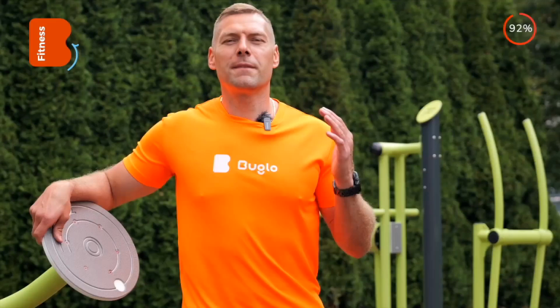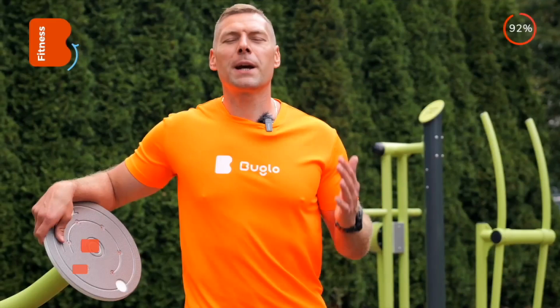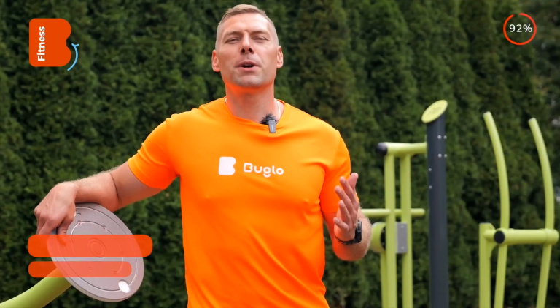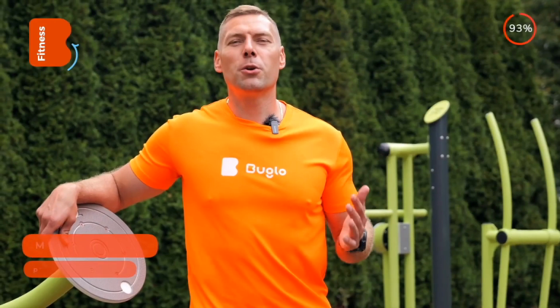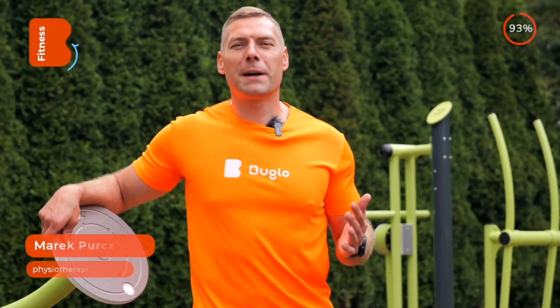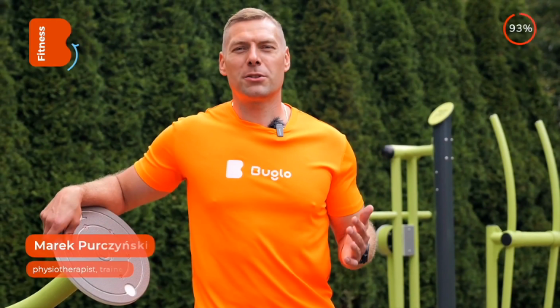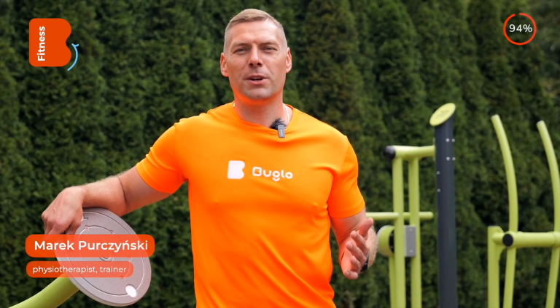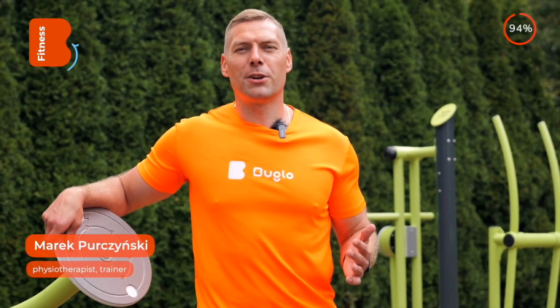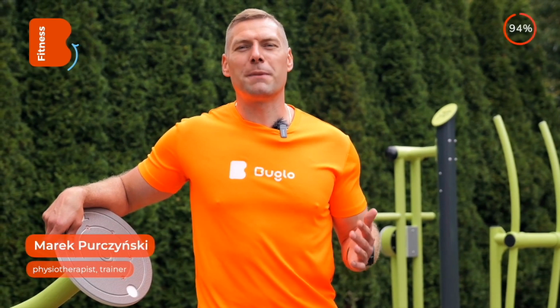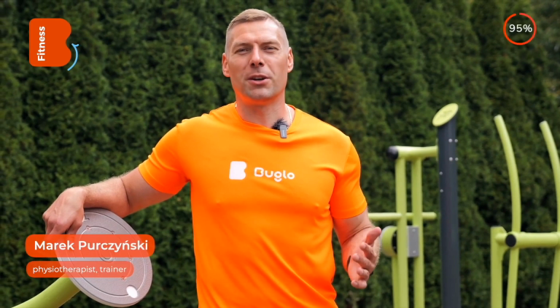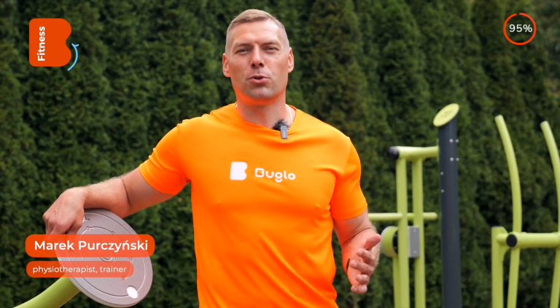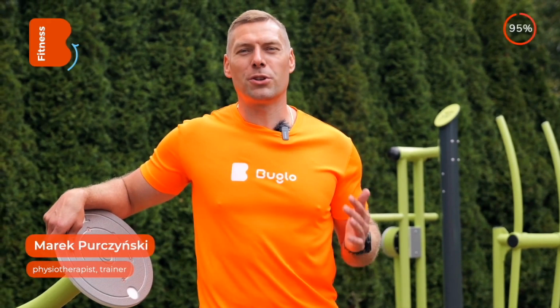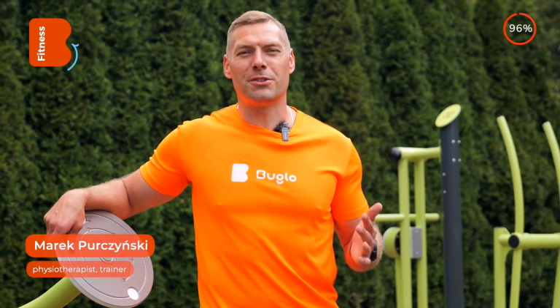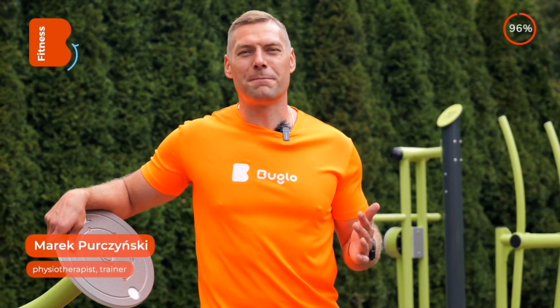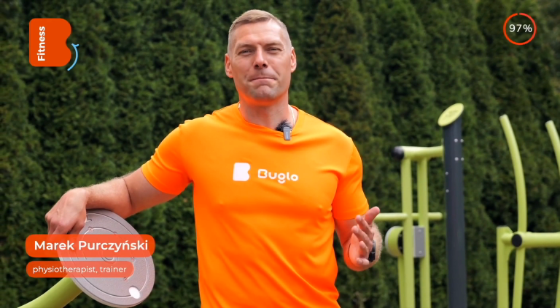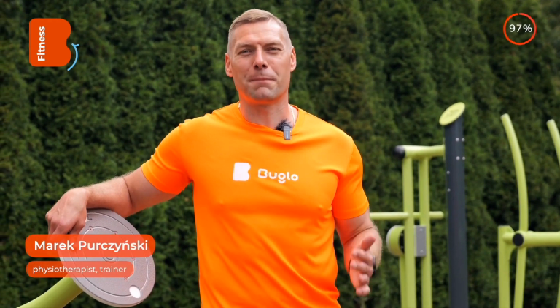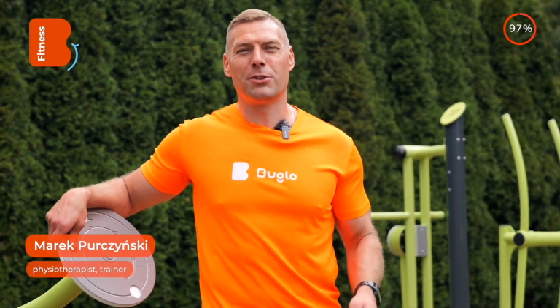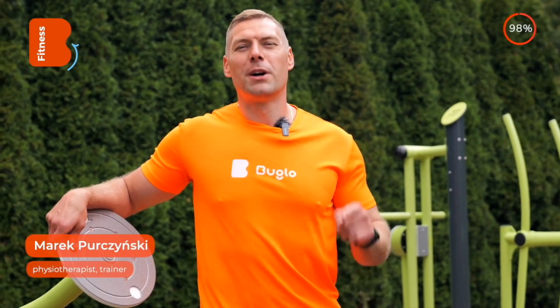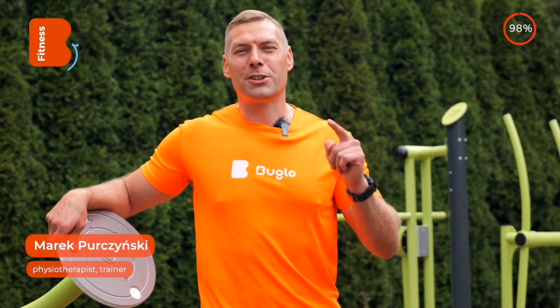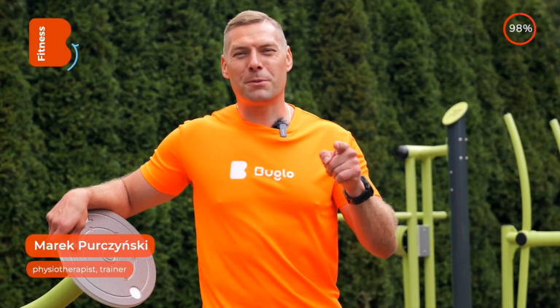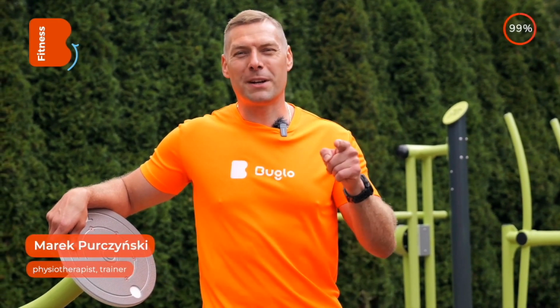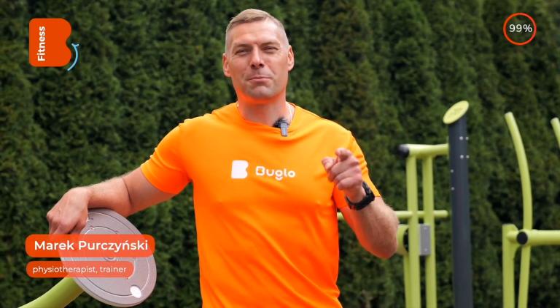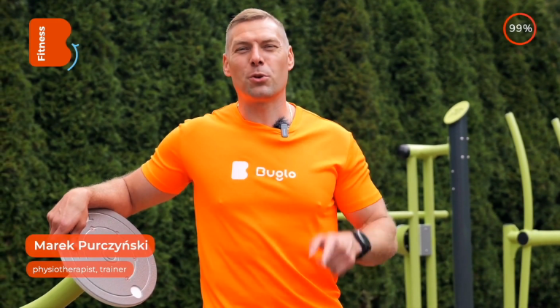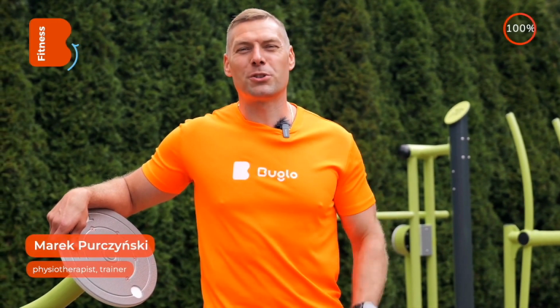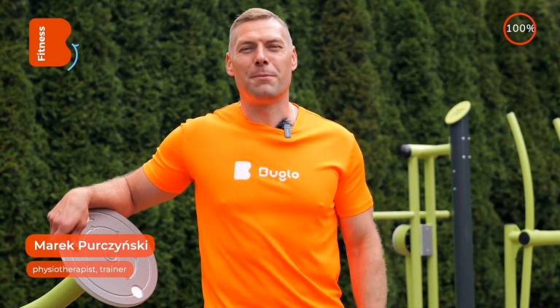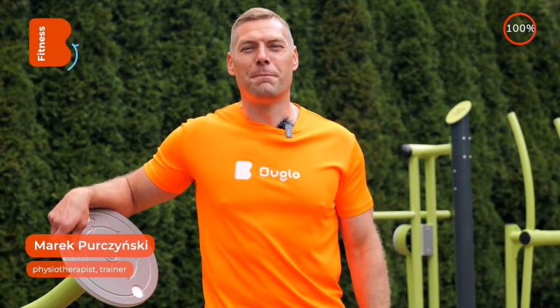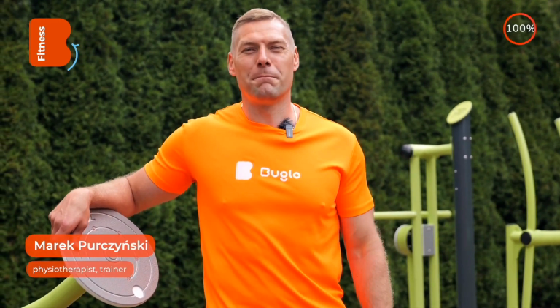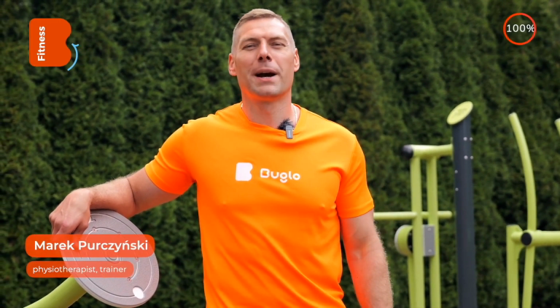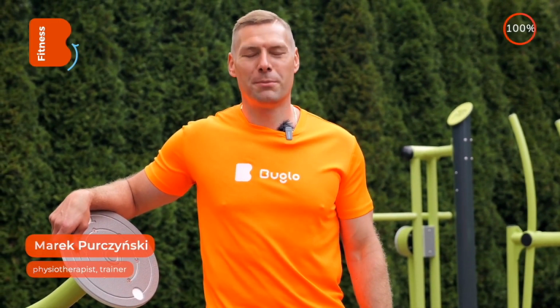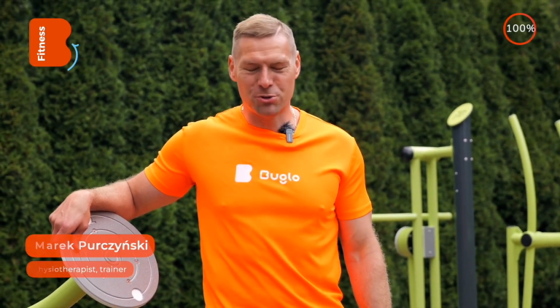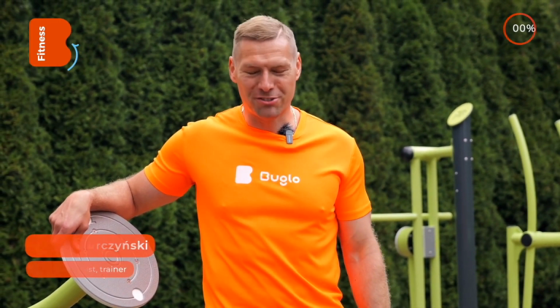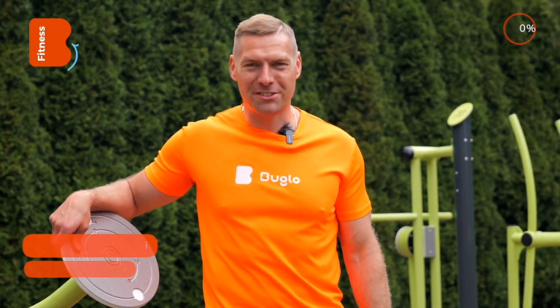I wish you a pleasant workout spent outdoors. Best regards from me and the Buglo team, Marek Poczynski.